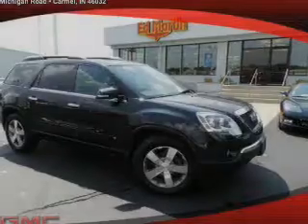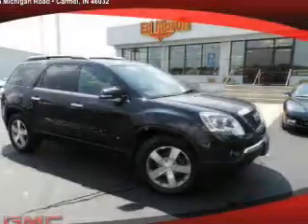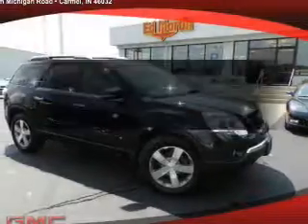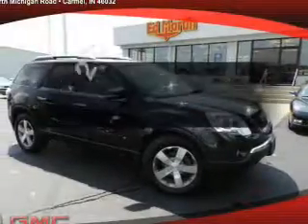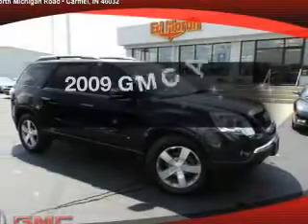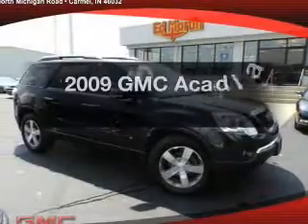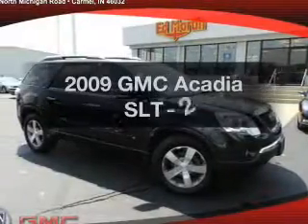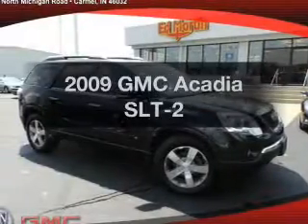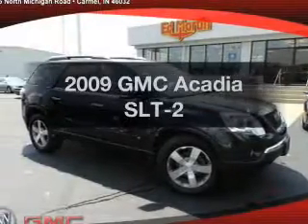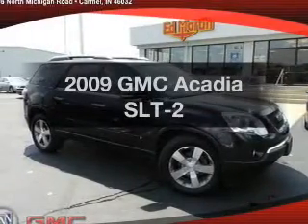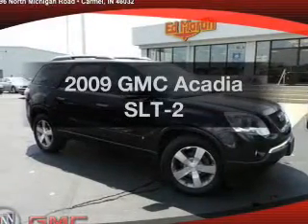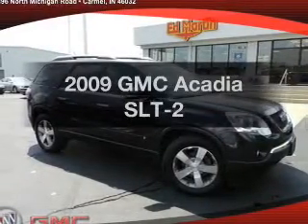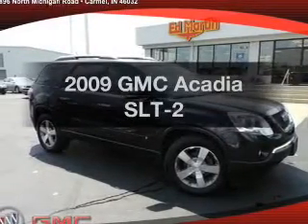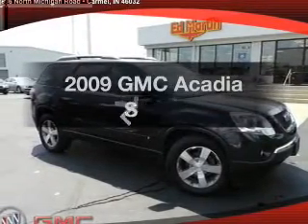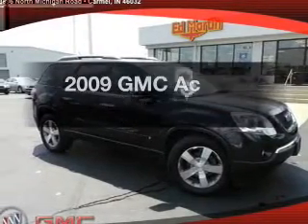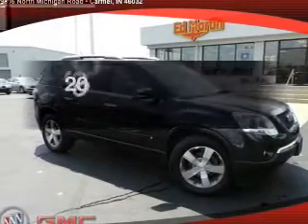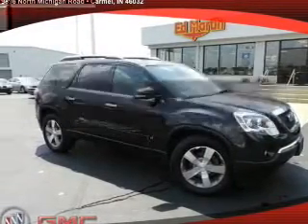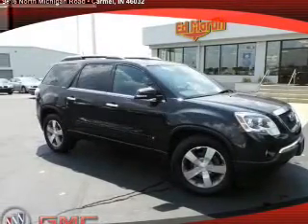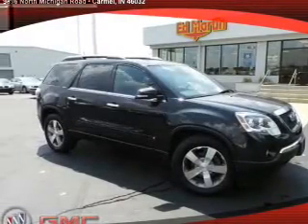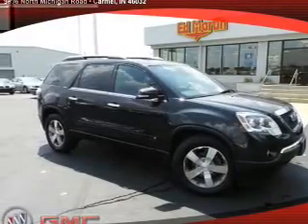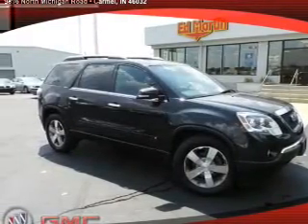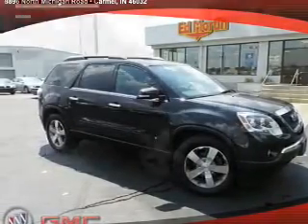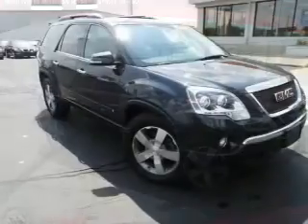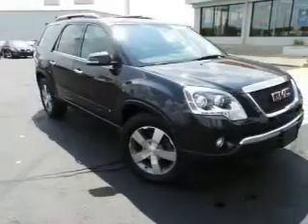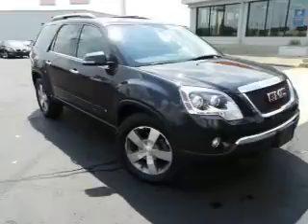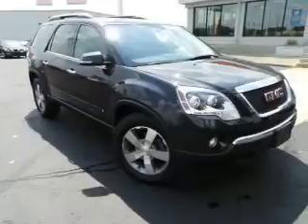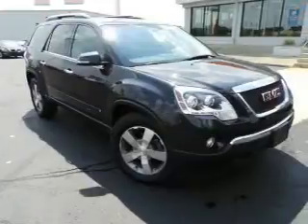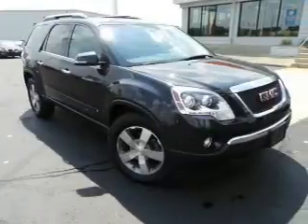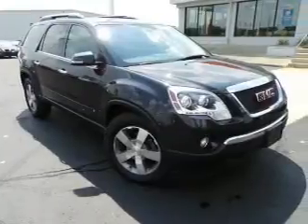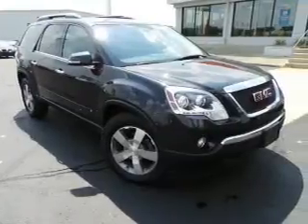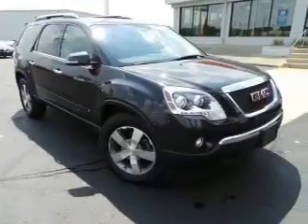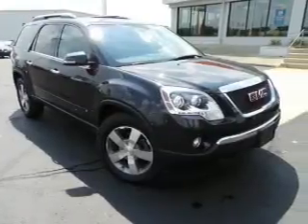Check out this 2009 GMC Acadia. If you're looking for a first-rate auto, this one could be yours today.